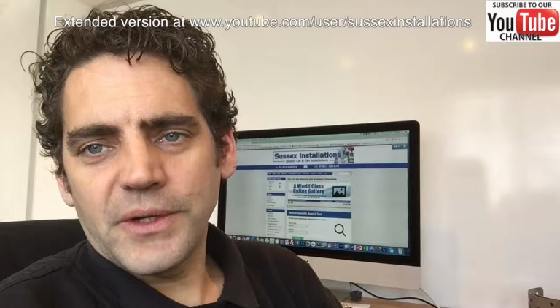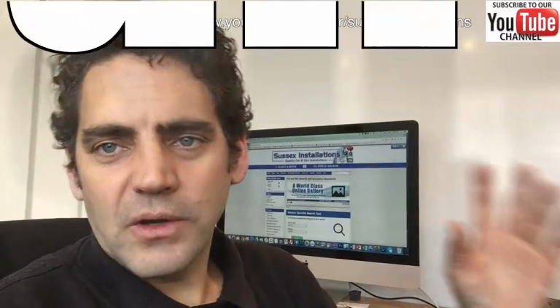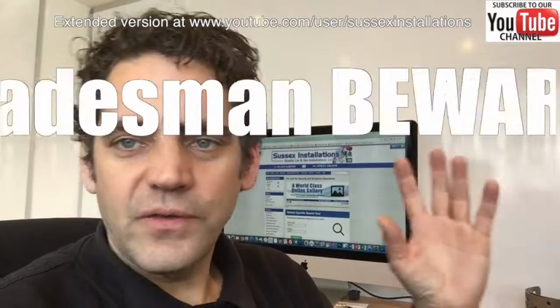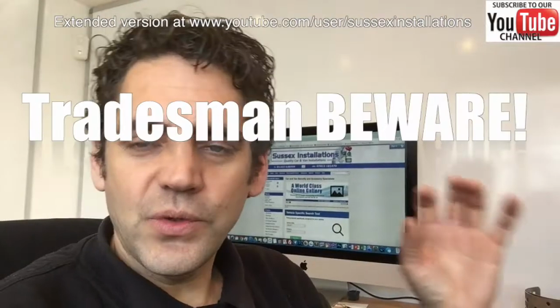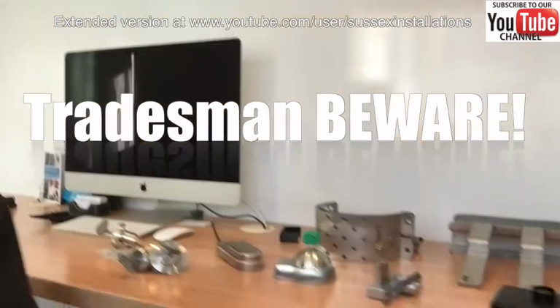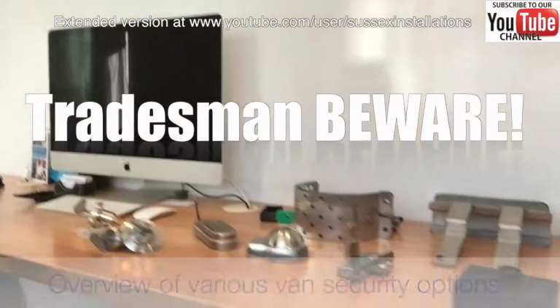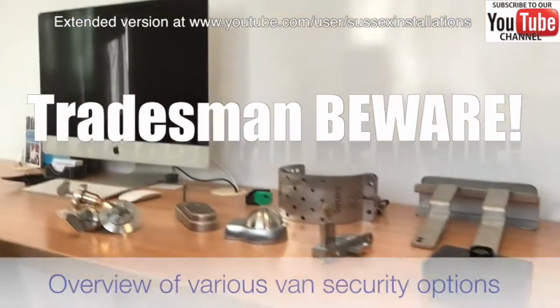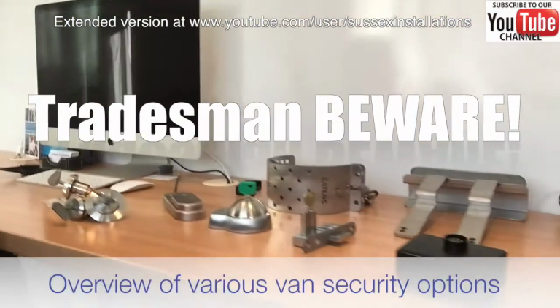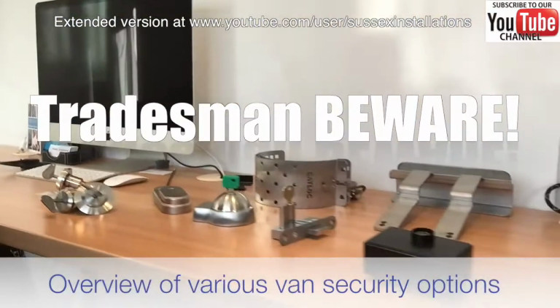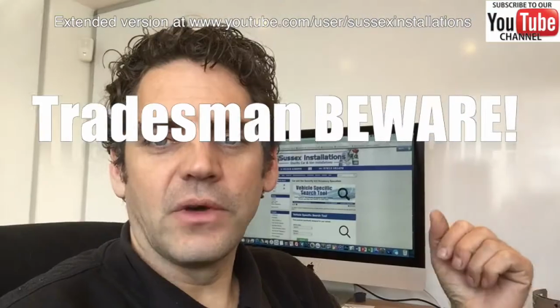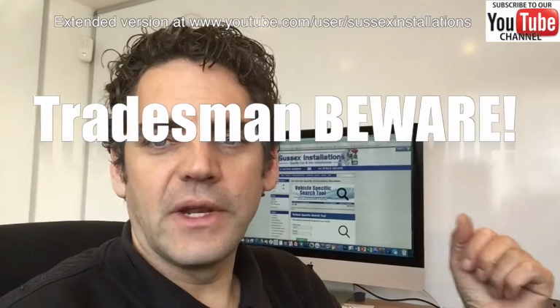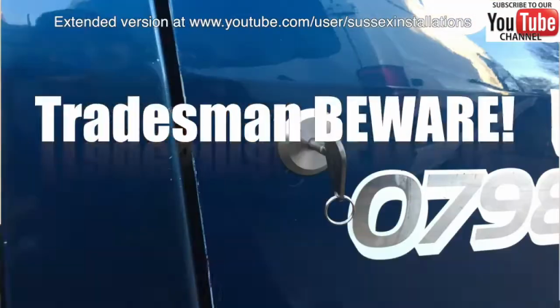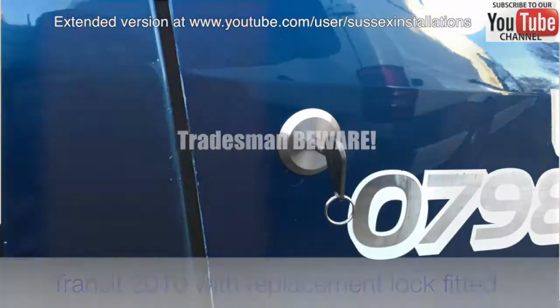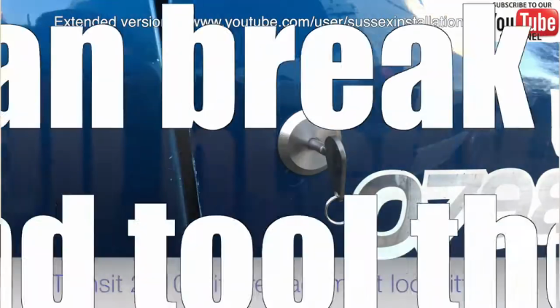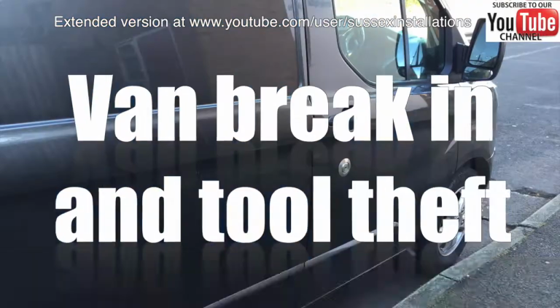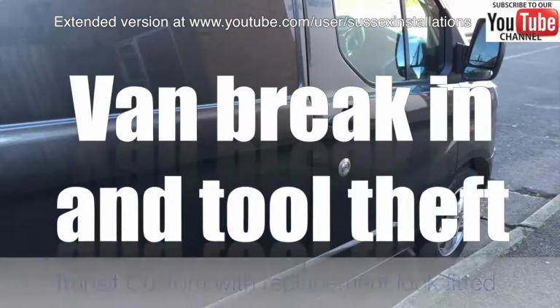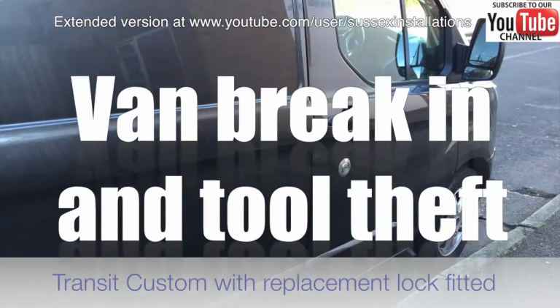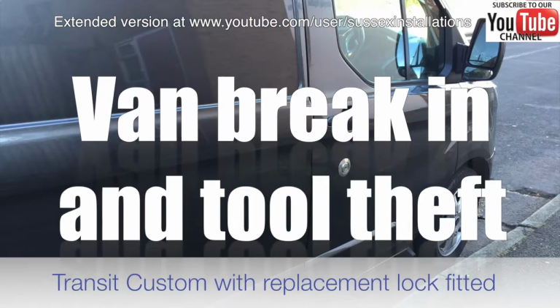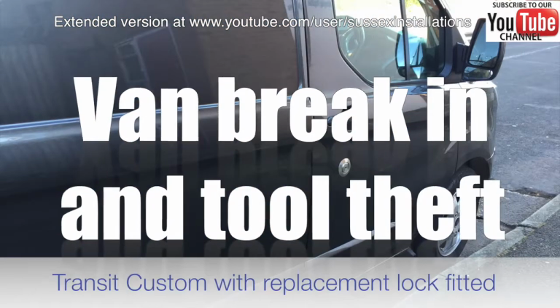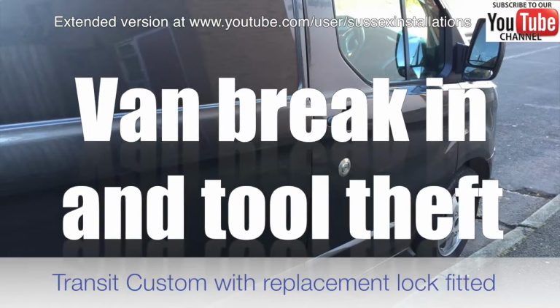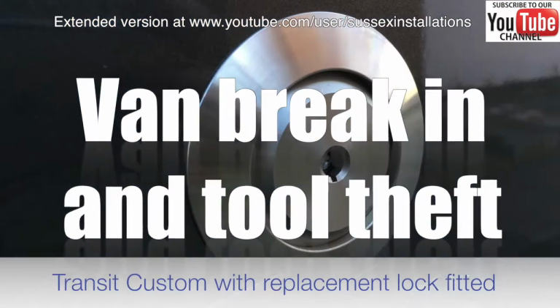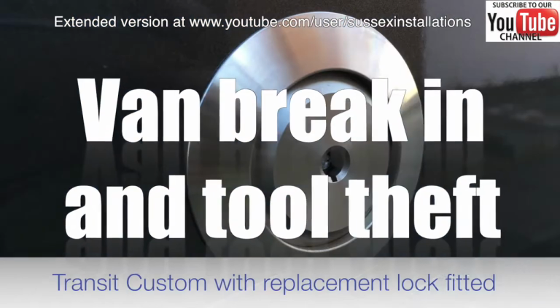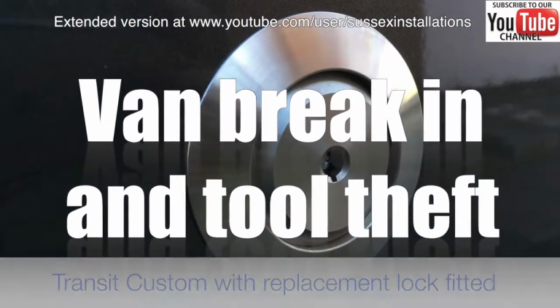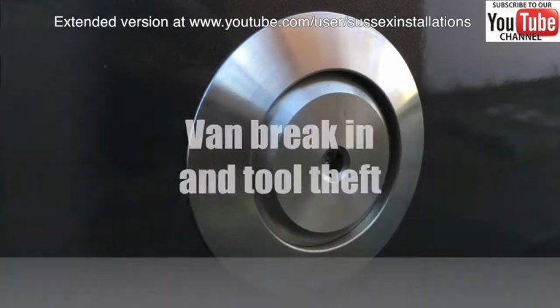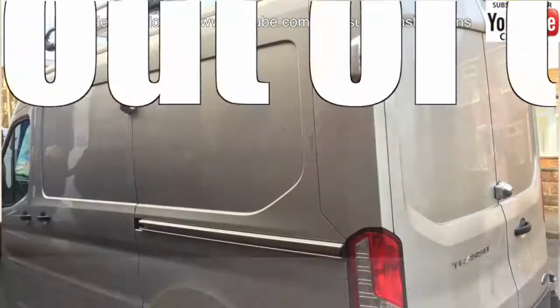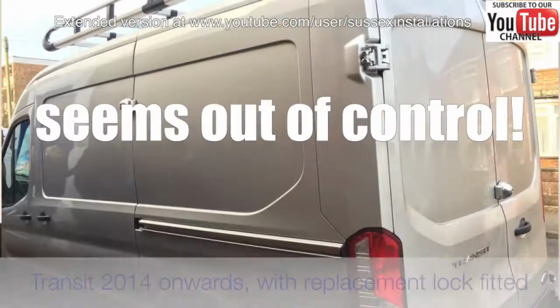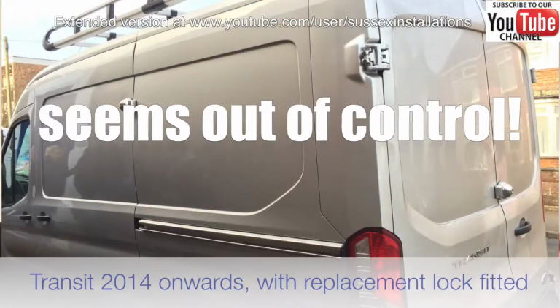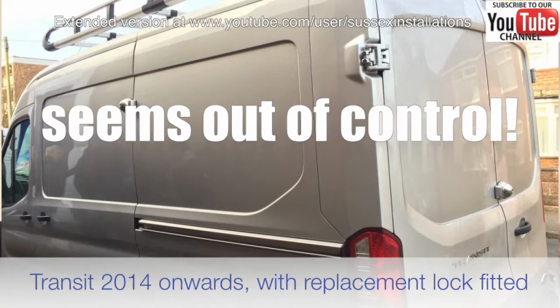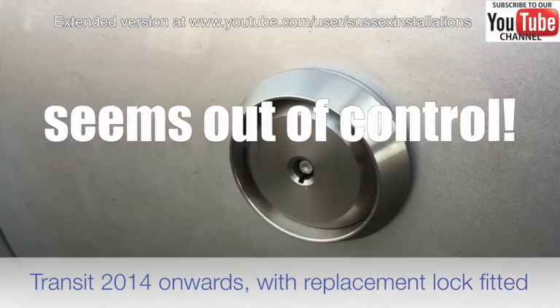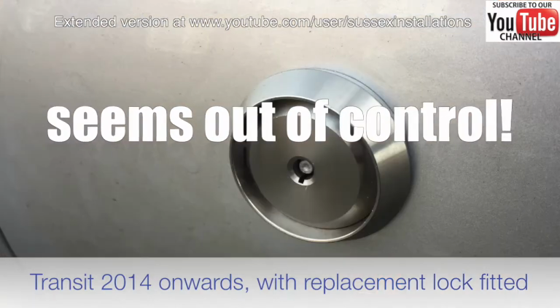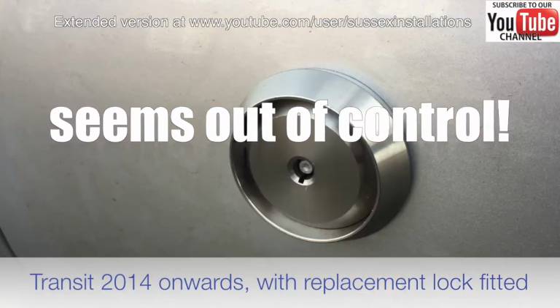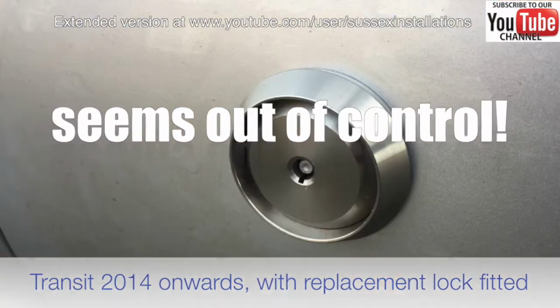I've got a few different security products that we offer laid out on the desk here, so I'm just going to take the opportunity to show you a few of these things.